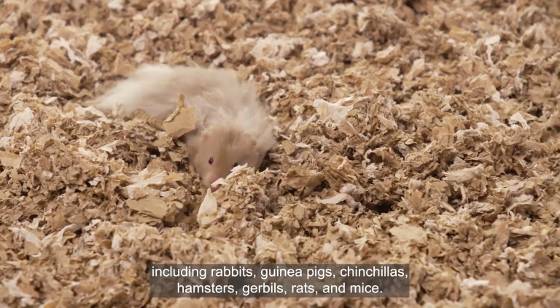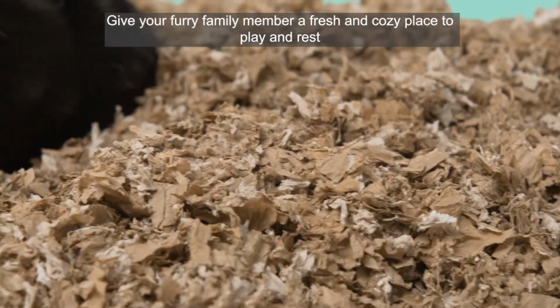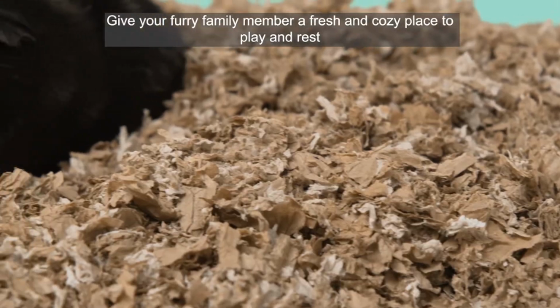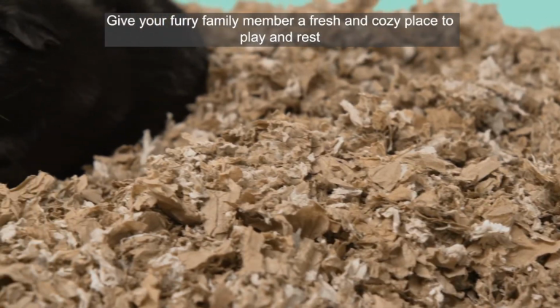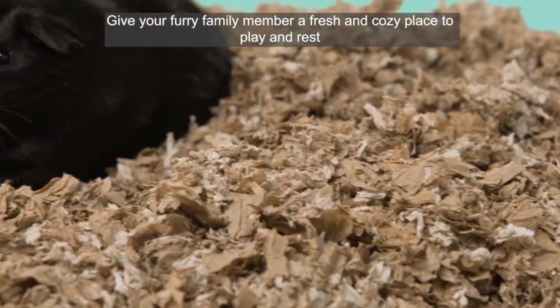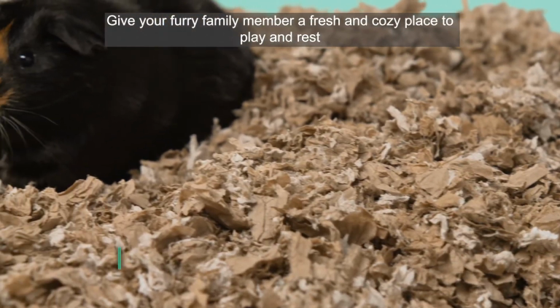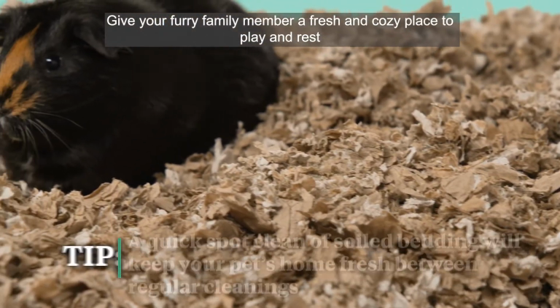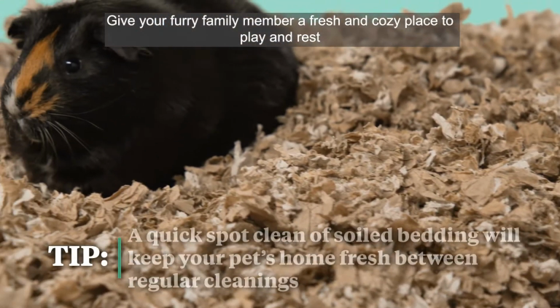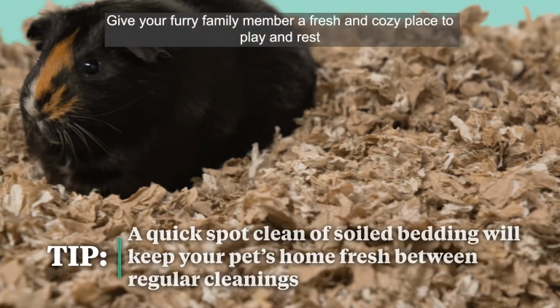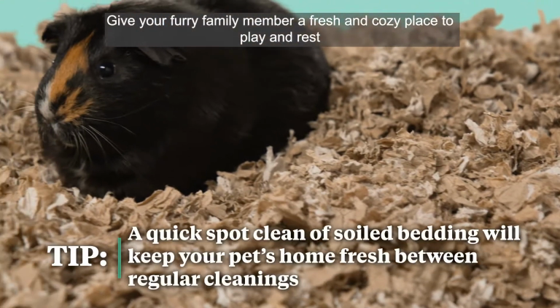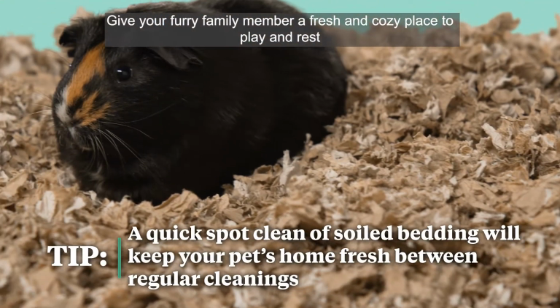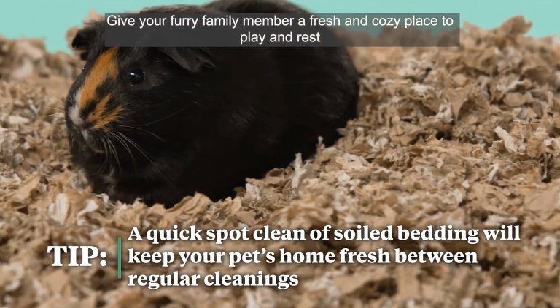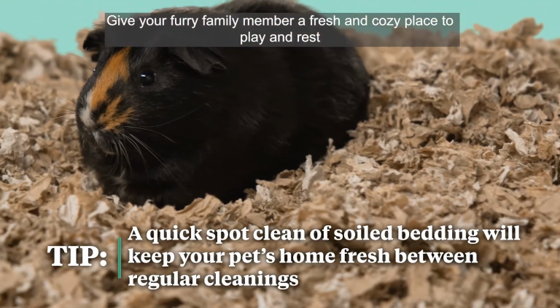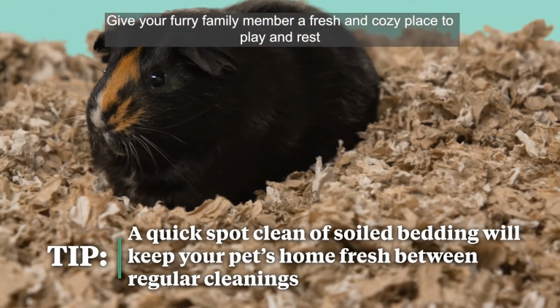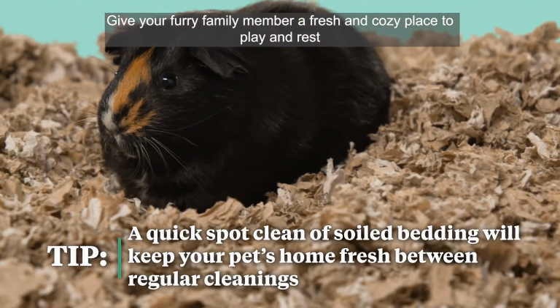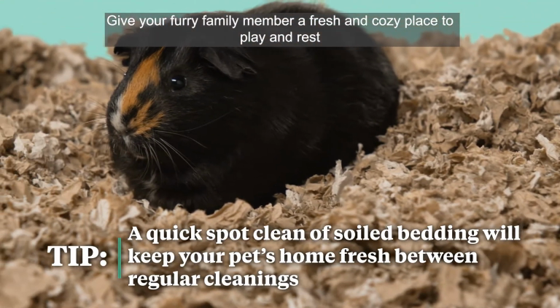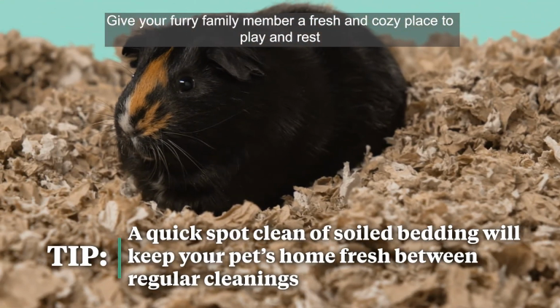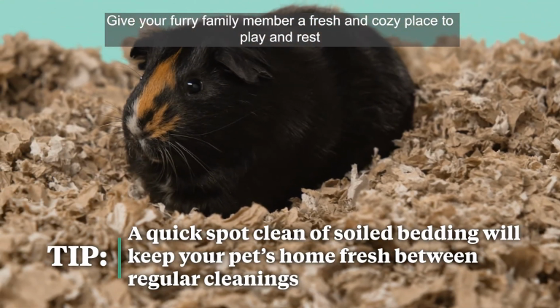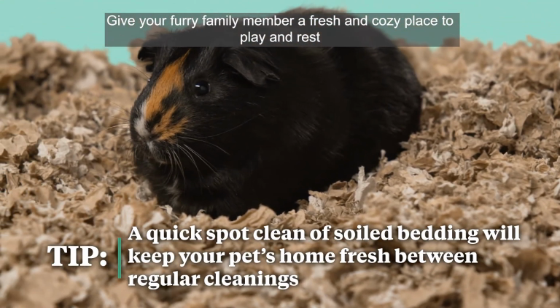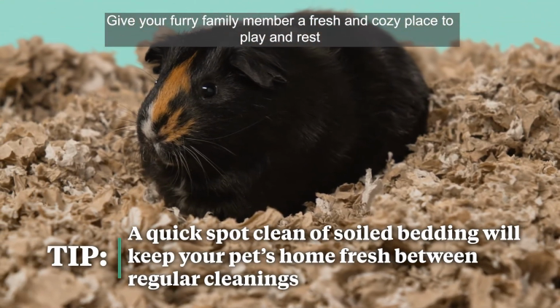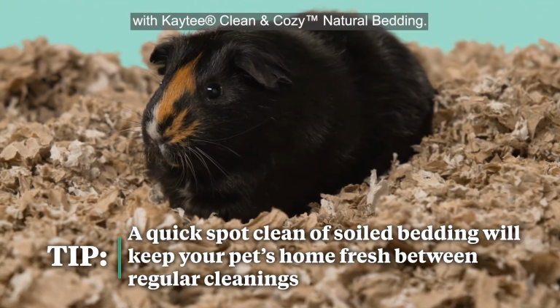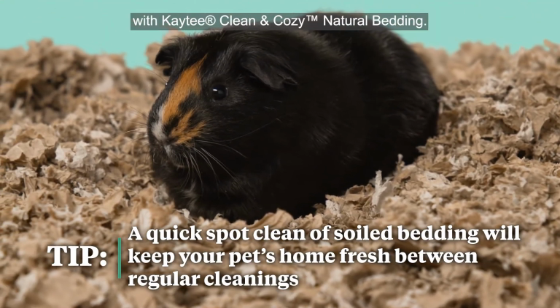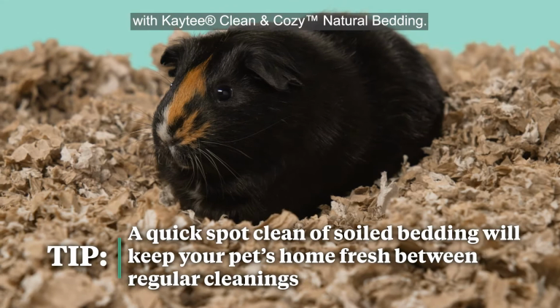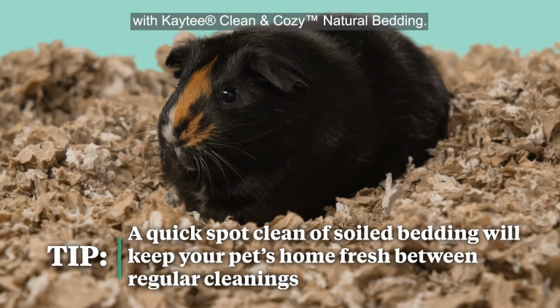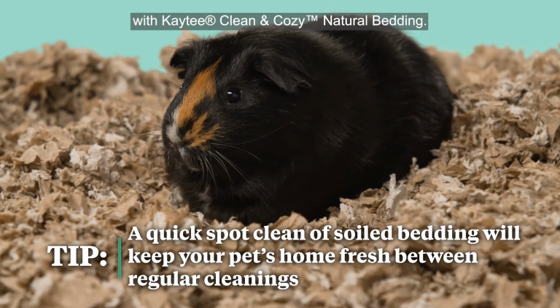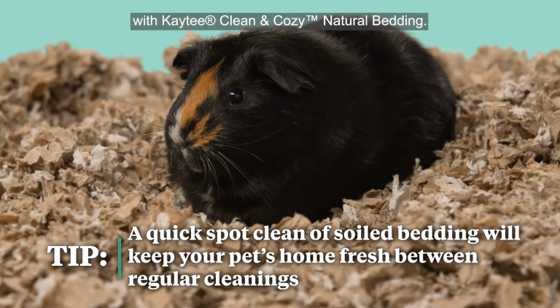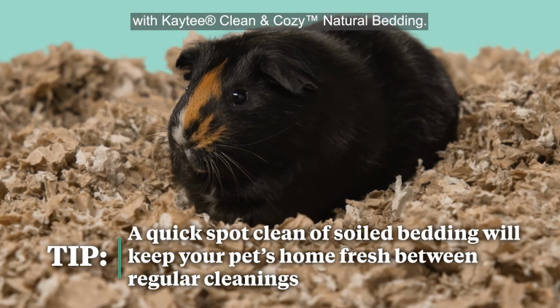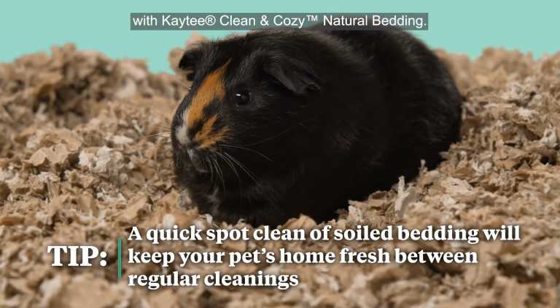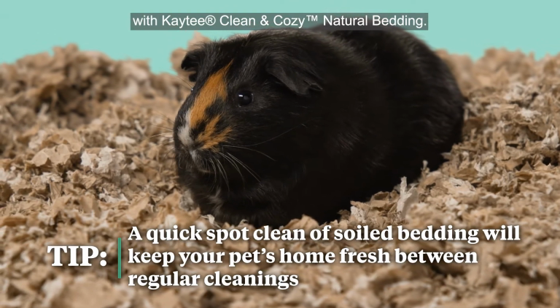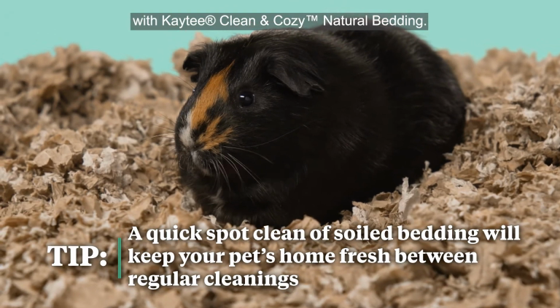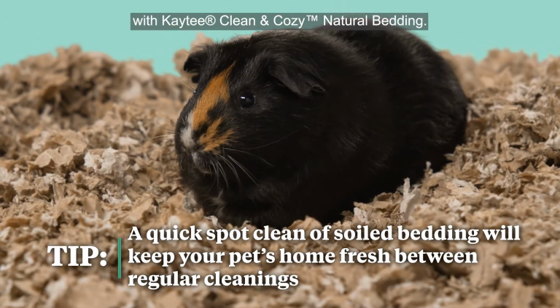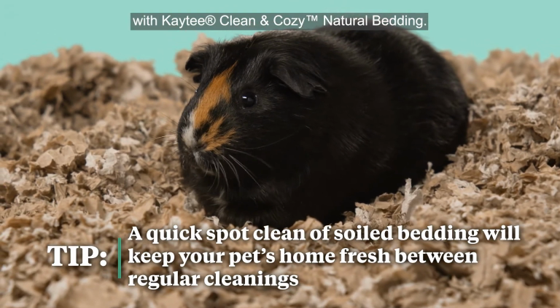Give your furry family member a fresh and cozy place to play and rest with KT Clean and Cozy Natural Bedding.